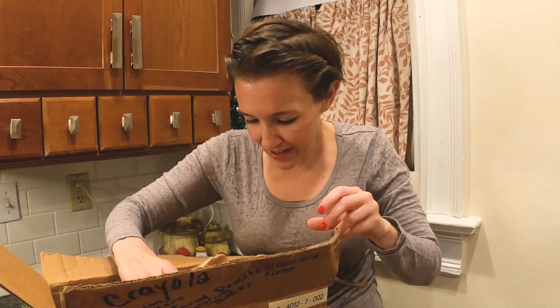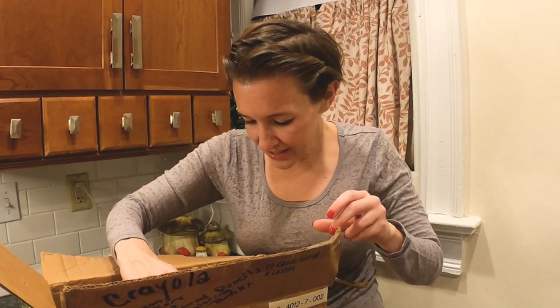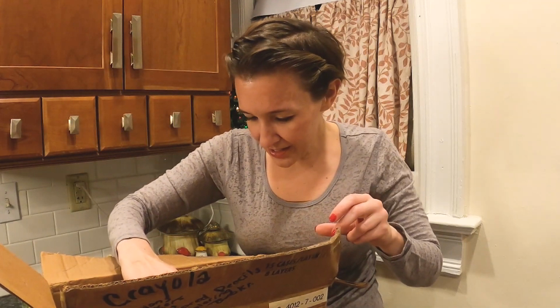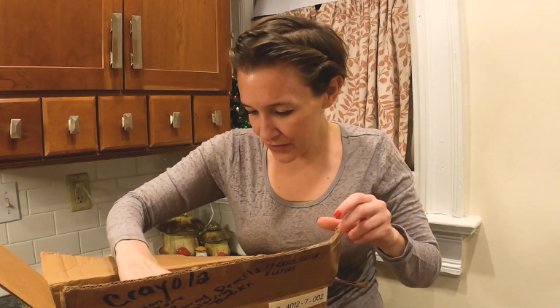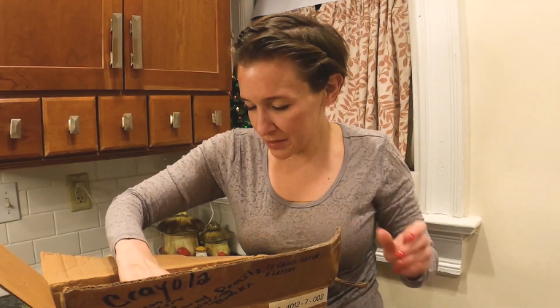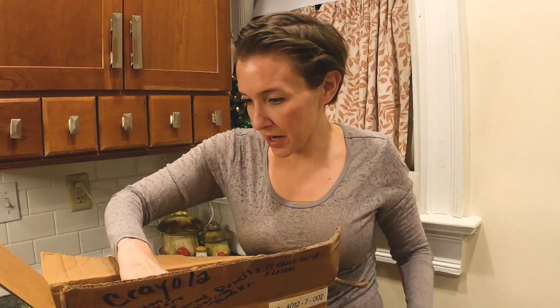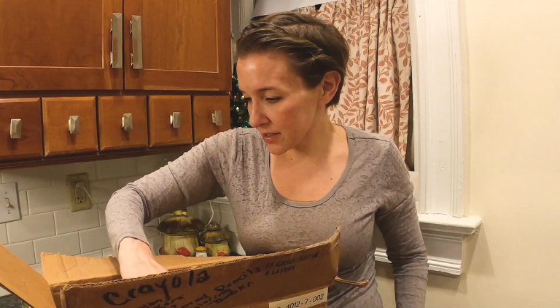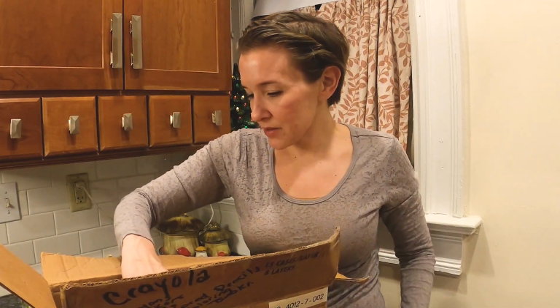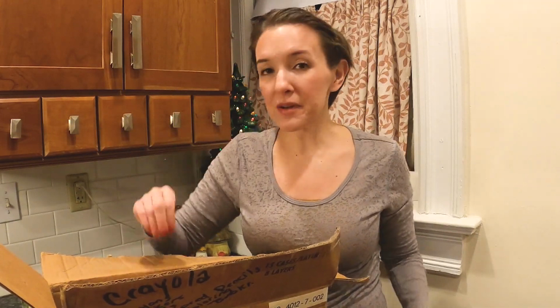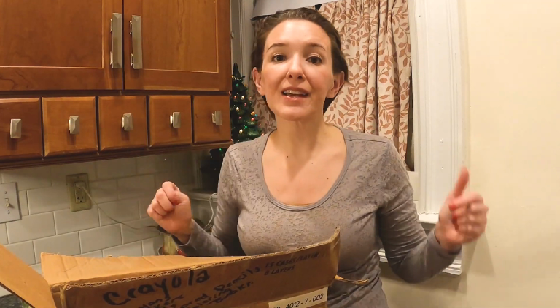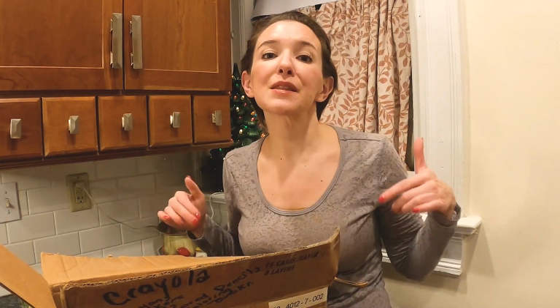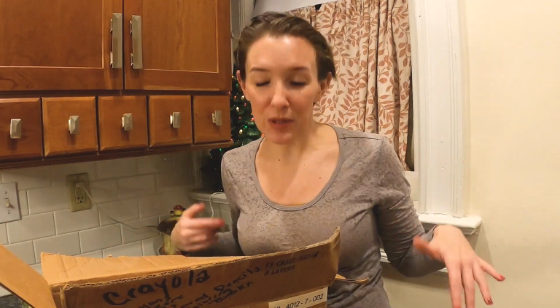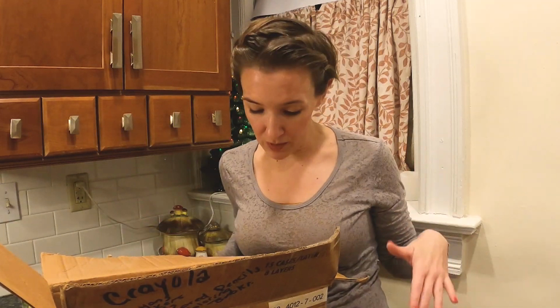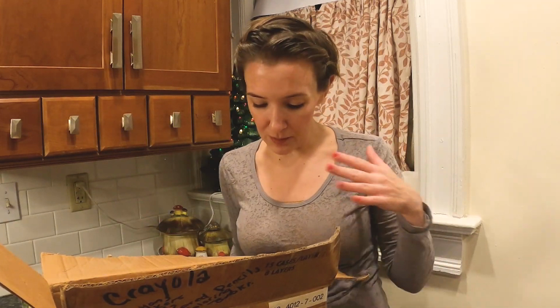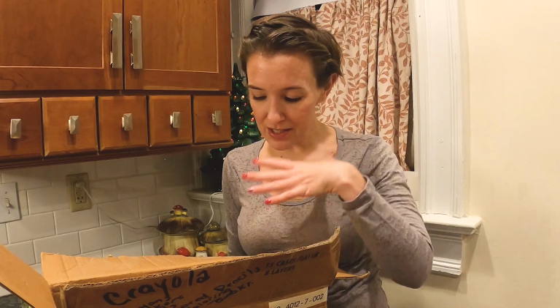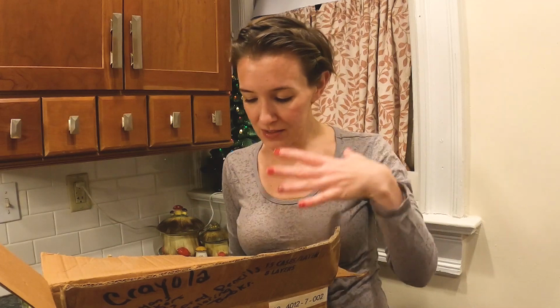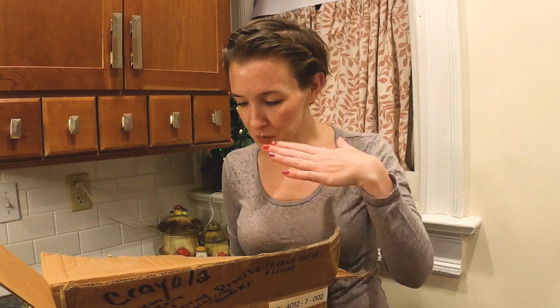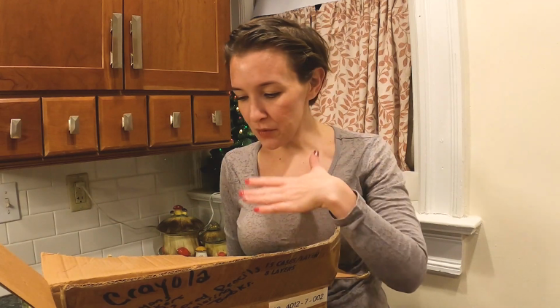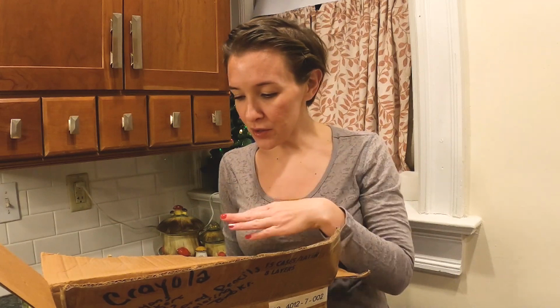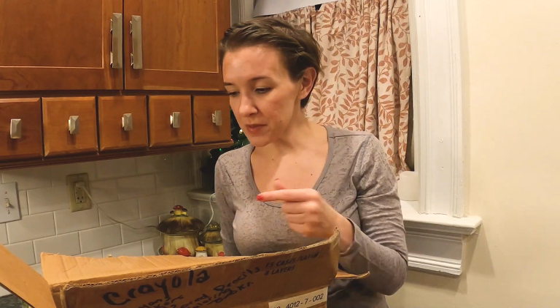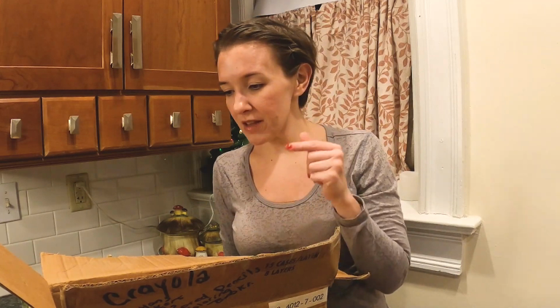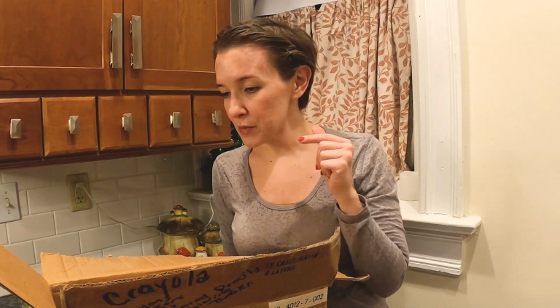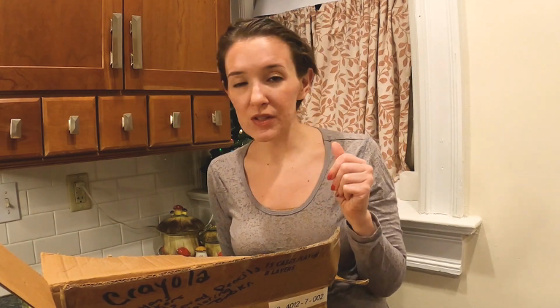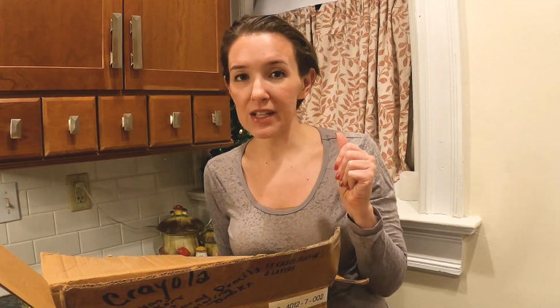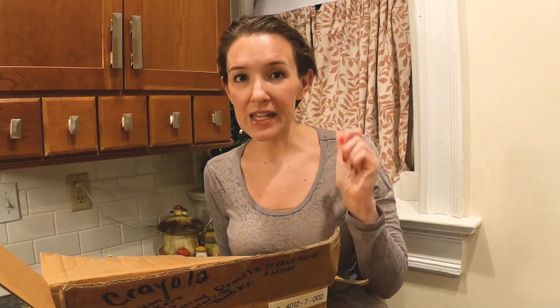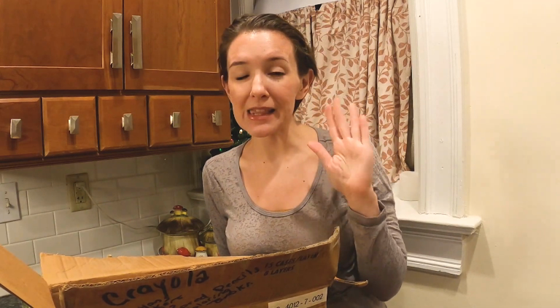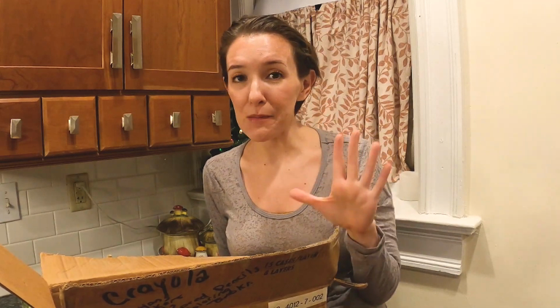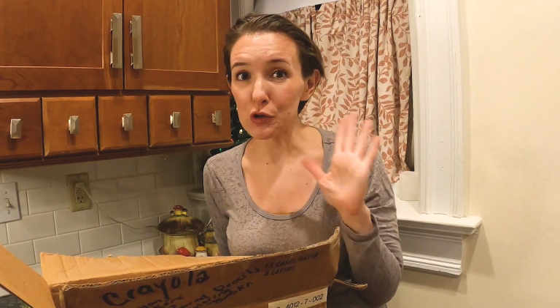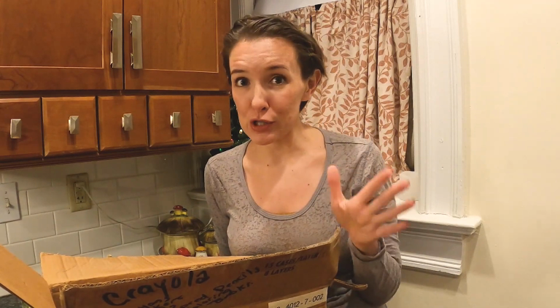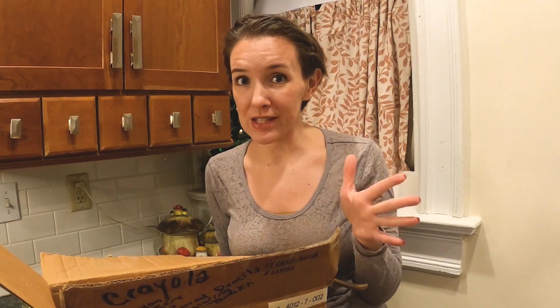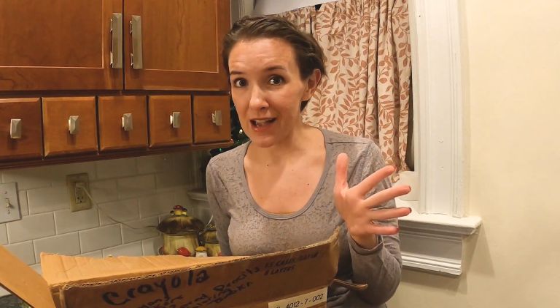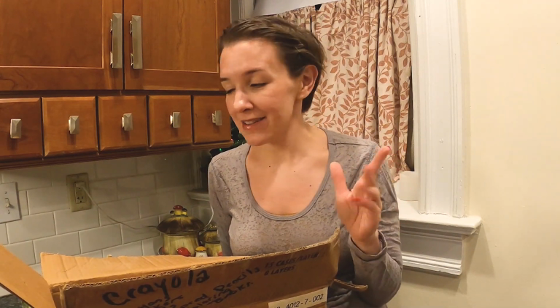That does it for this box. So now we're going to get to the big one. I wanted to get this one done first because the other one looks like it has a lot more treasures inside.